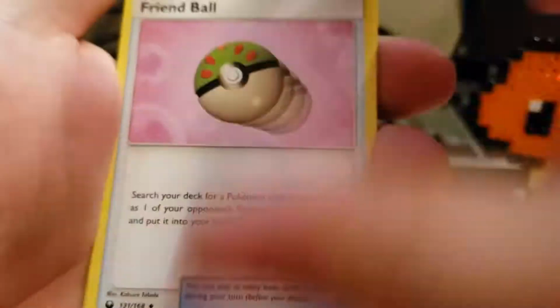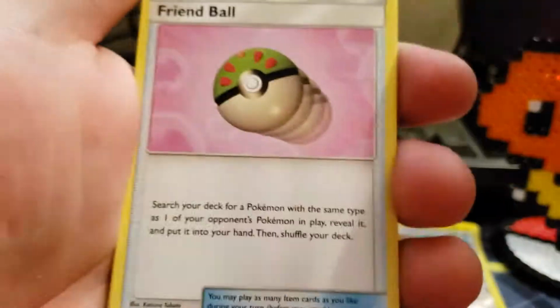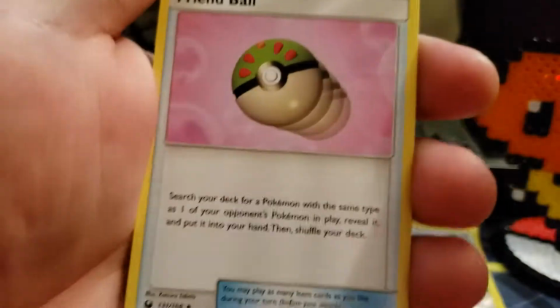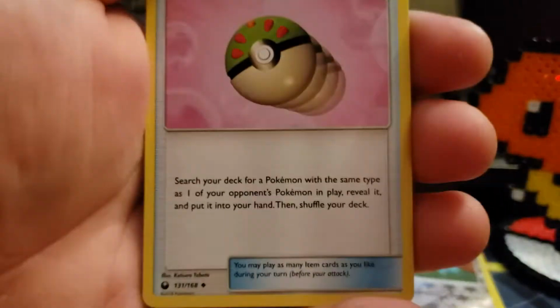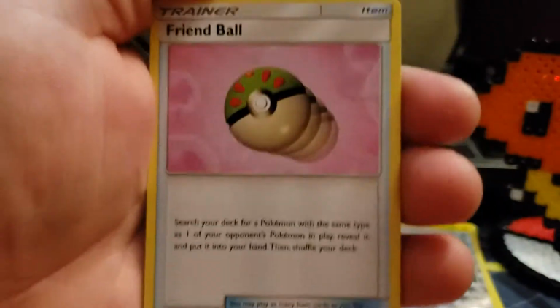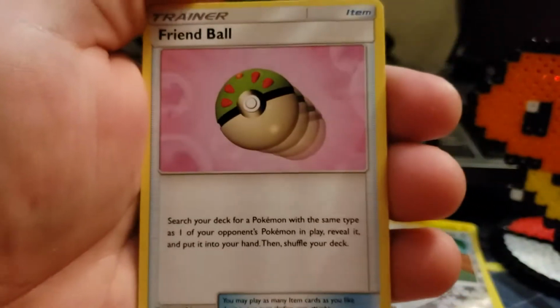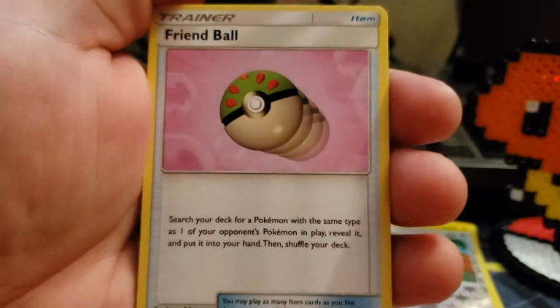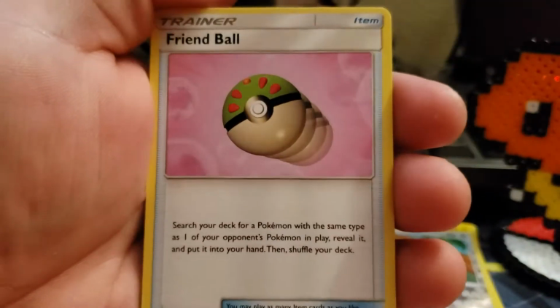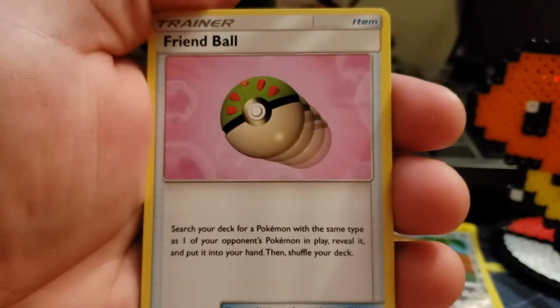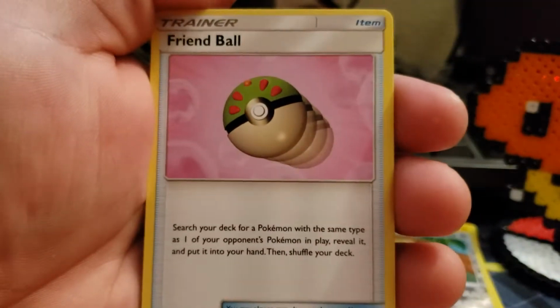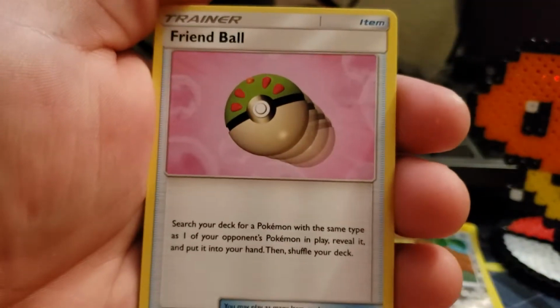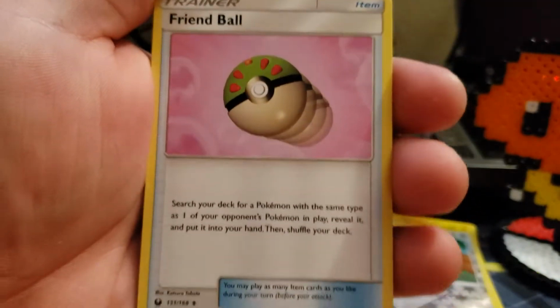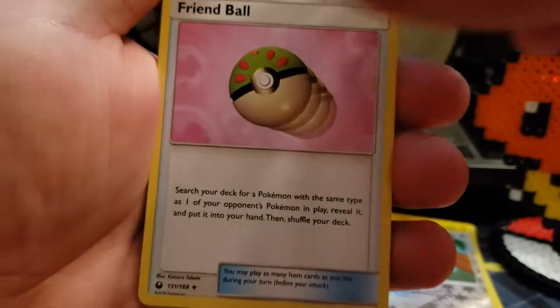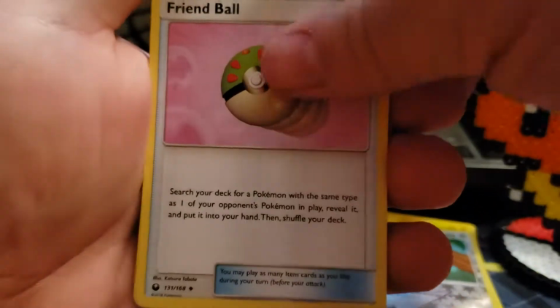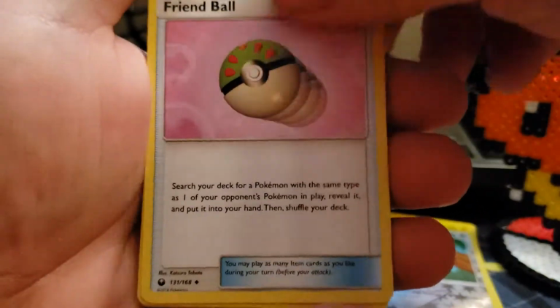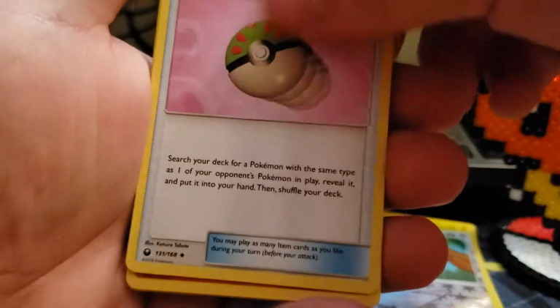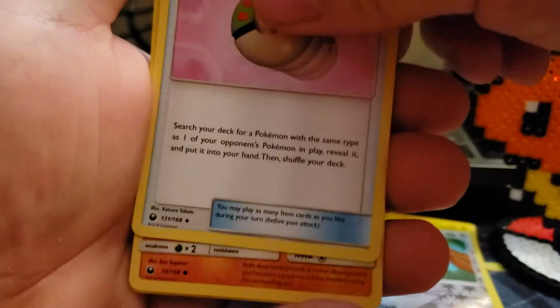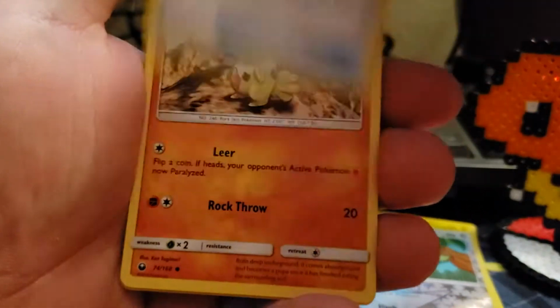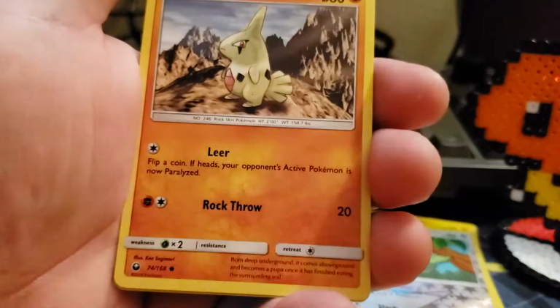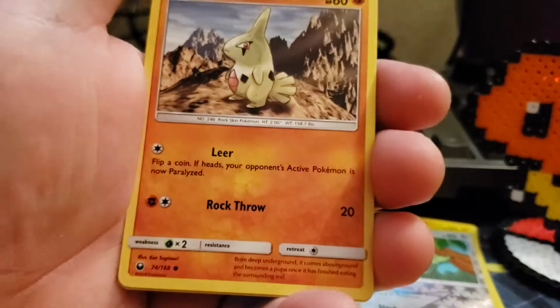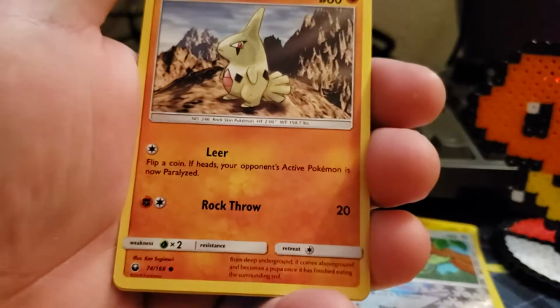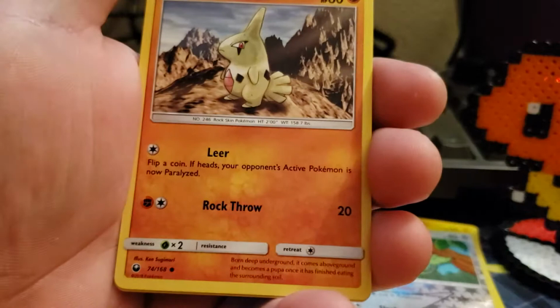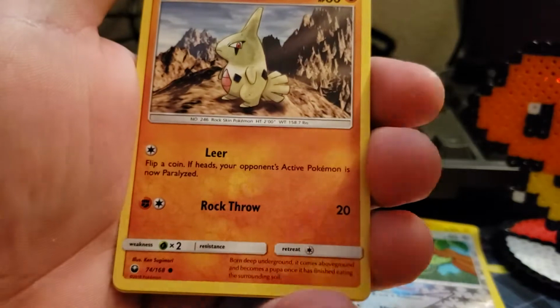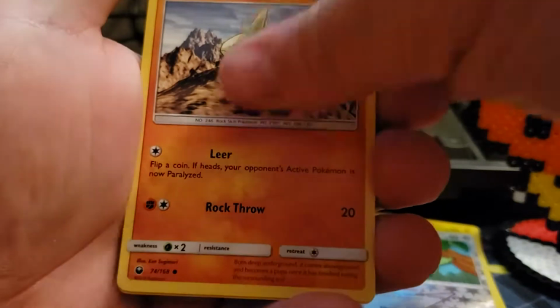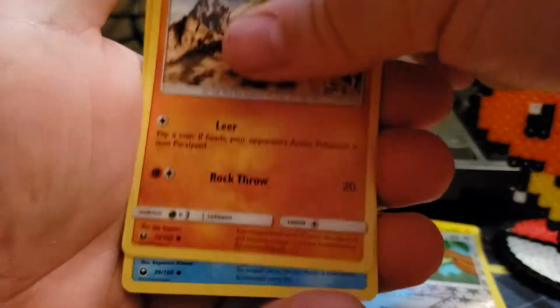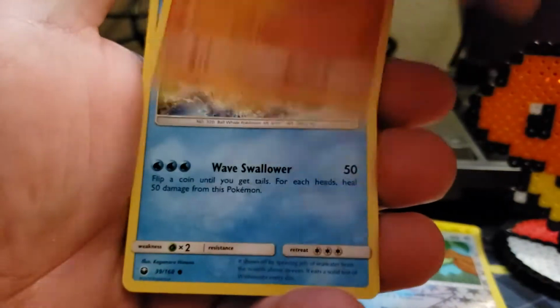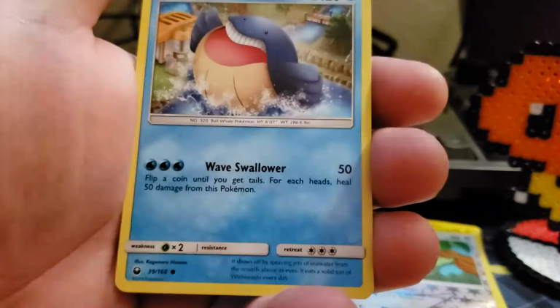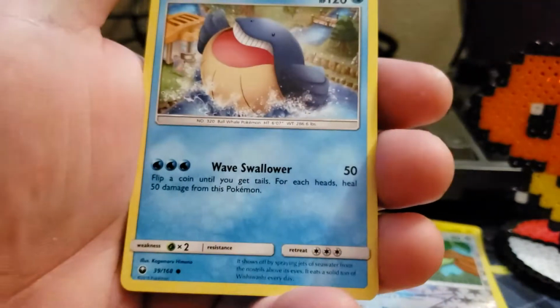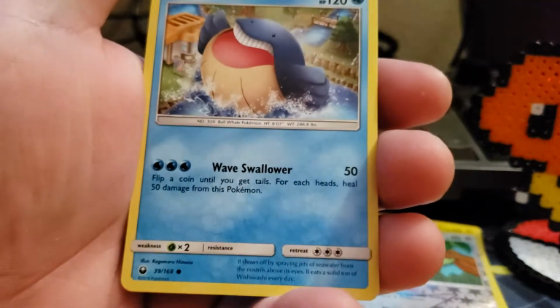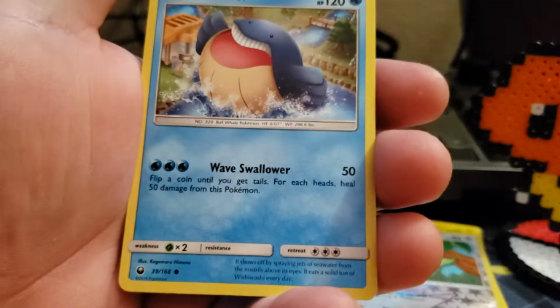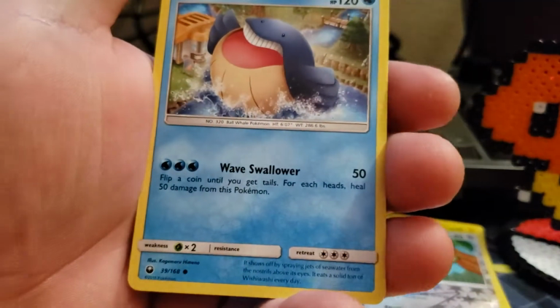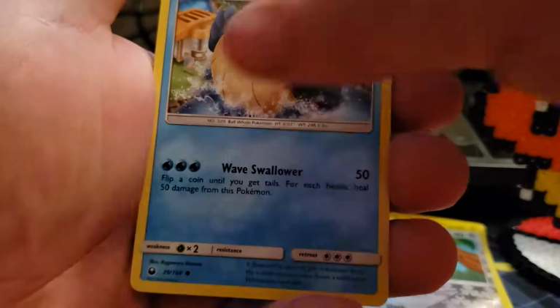Friend Ball — I've got a lot of Balls. A little Larvitar, and a Wailmer.